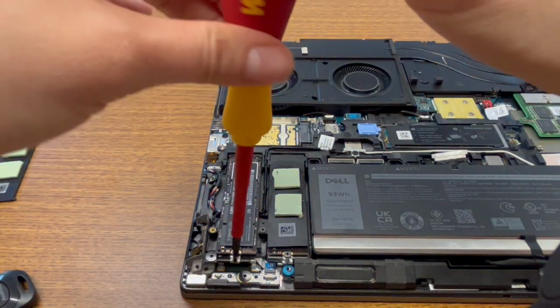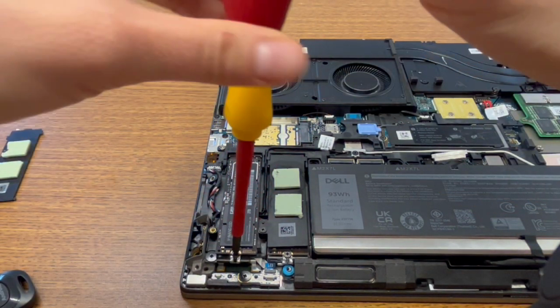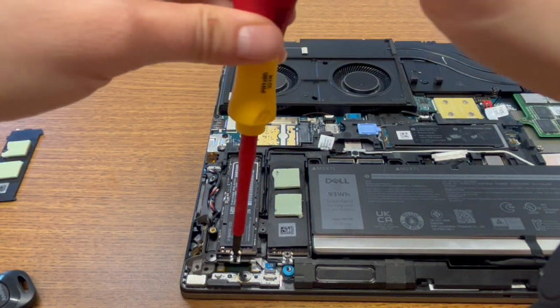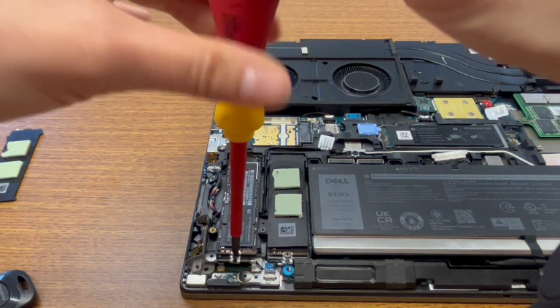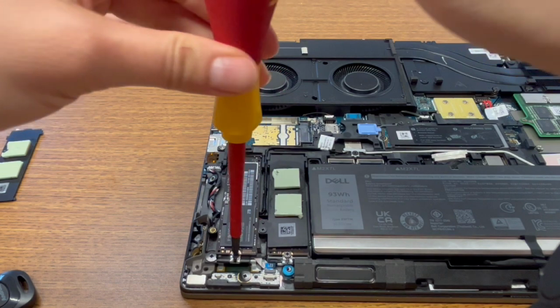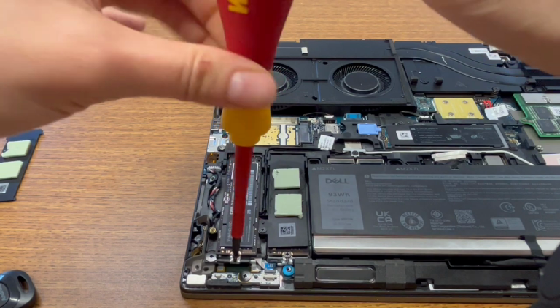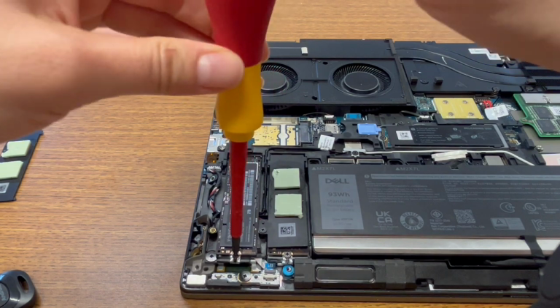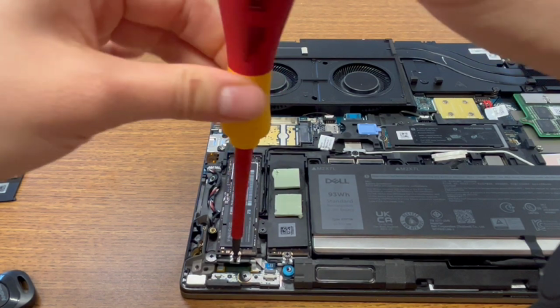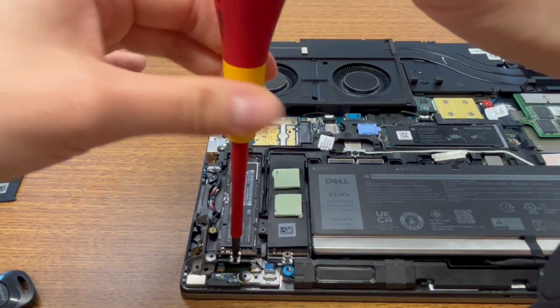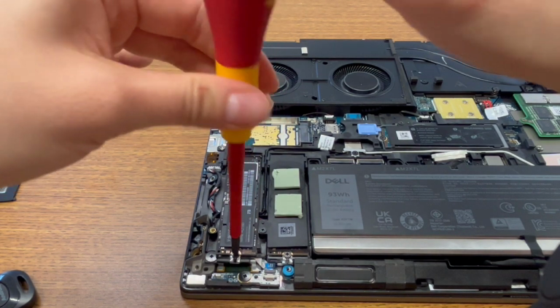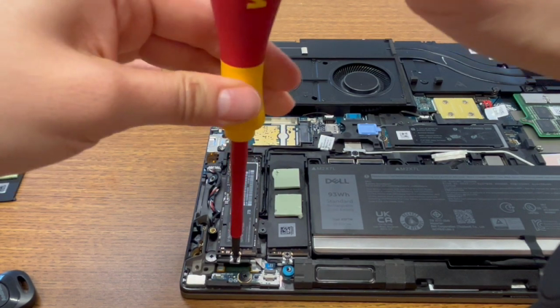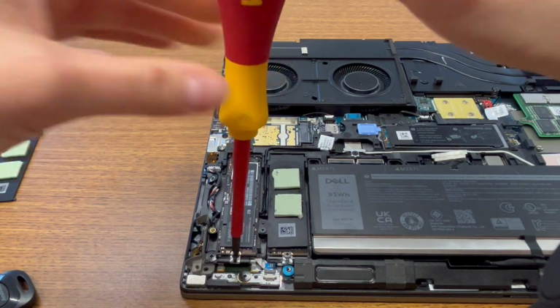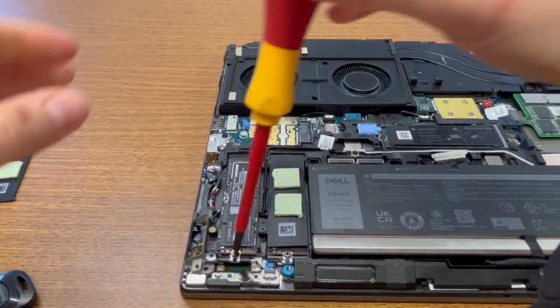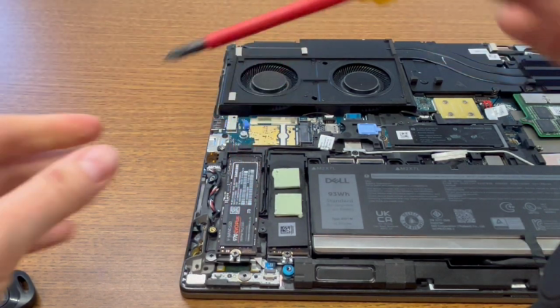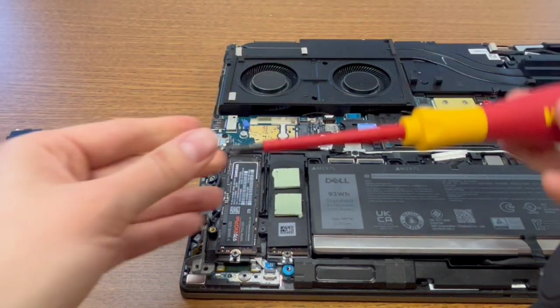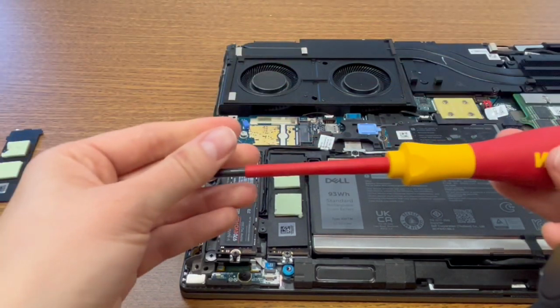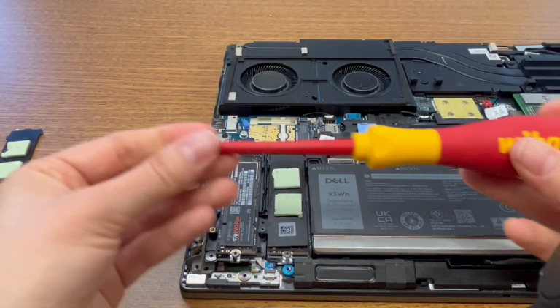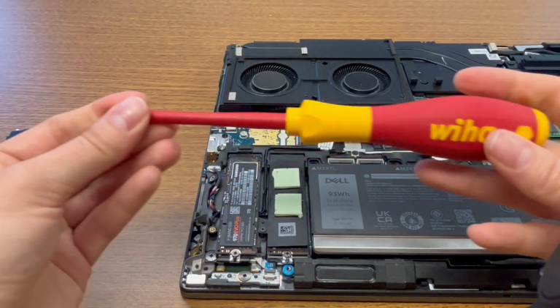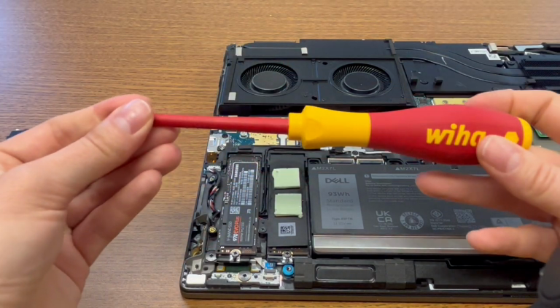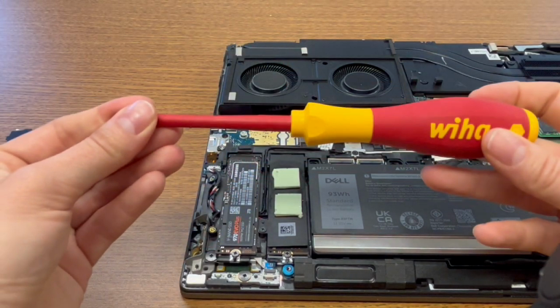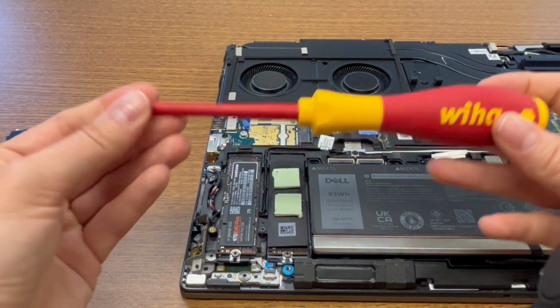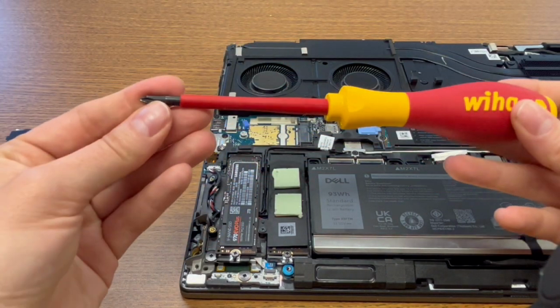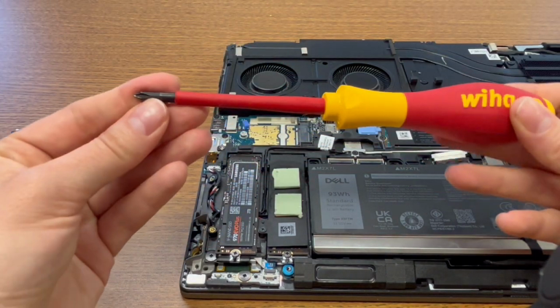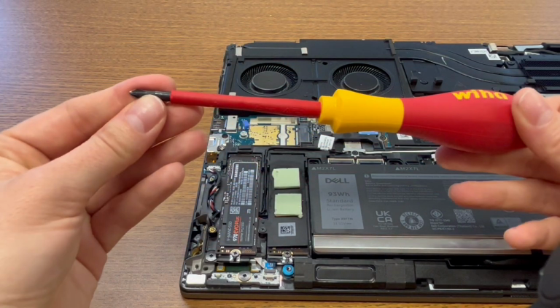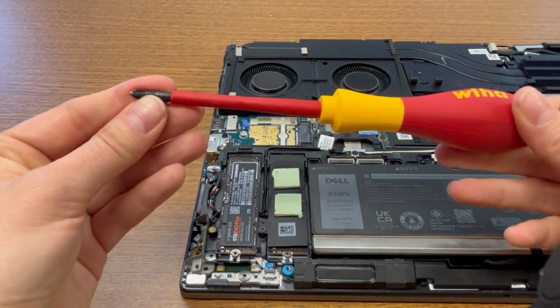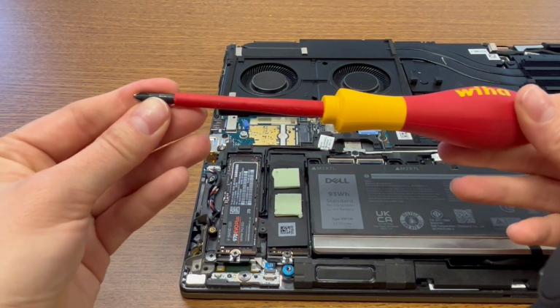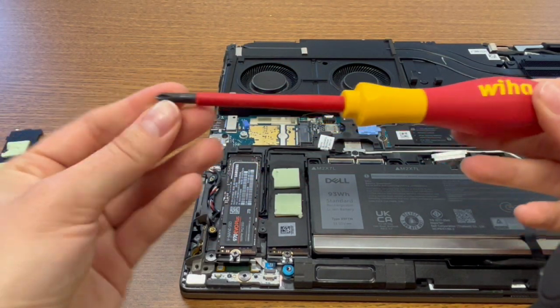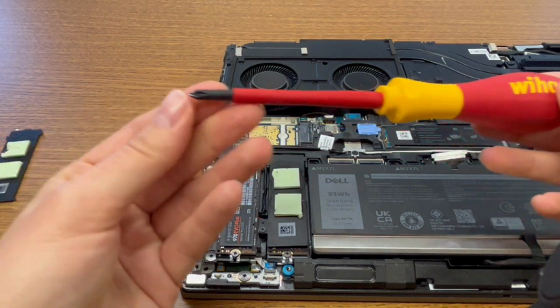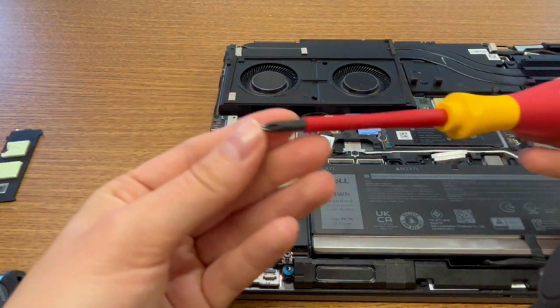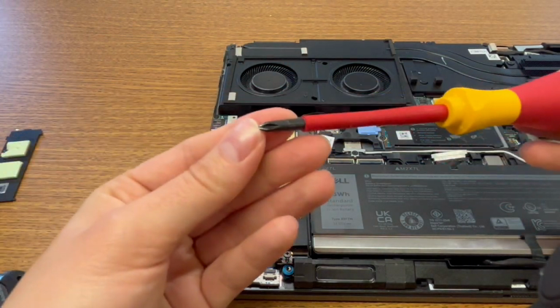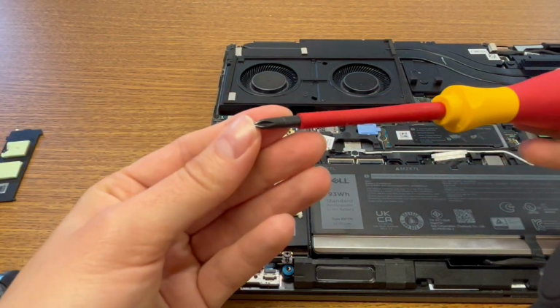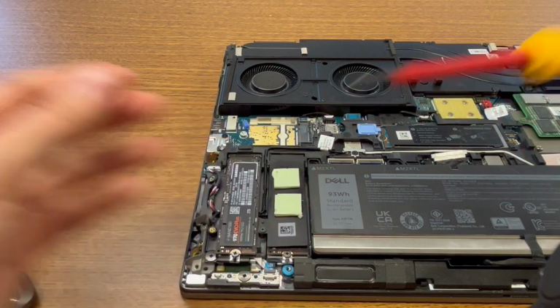You can use this size screwdriver, or even potentially one a little bit smaller. If you're wondering about that, this is what it looks like.